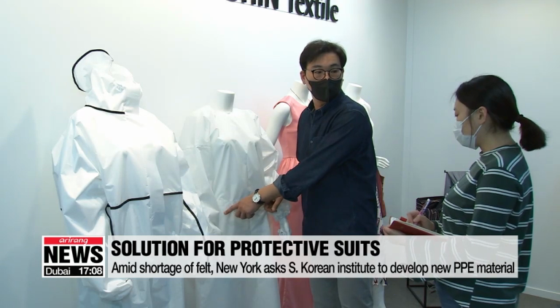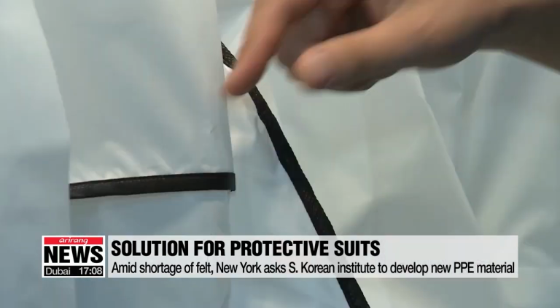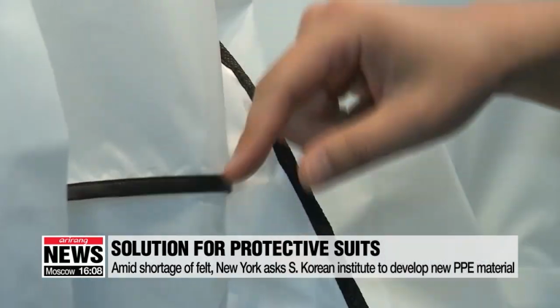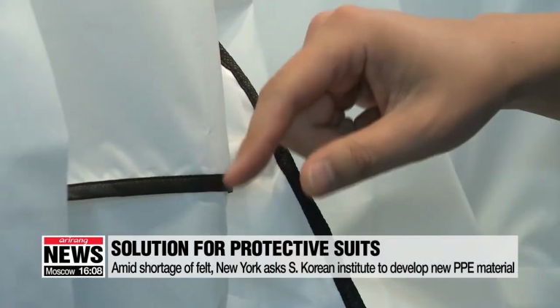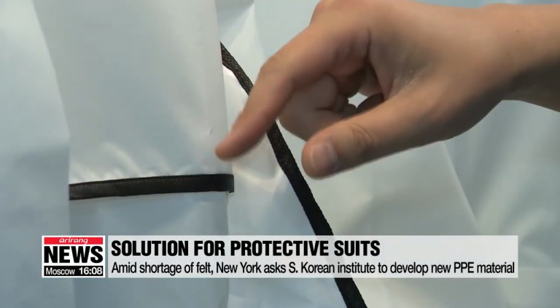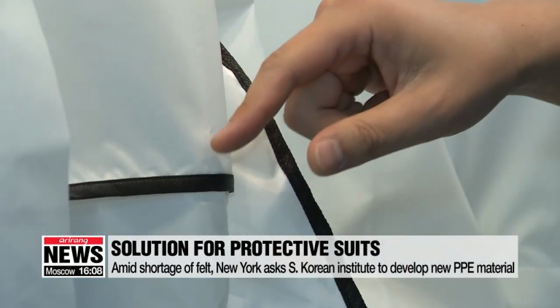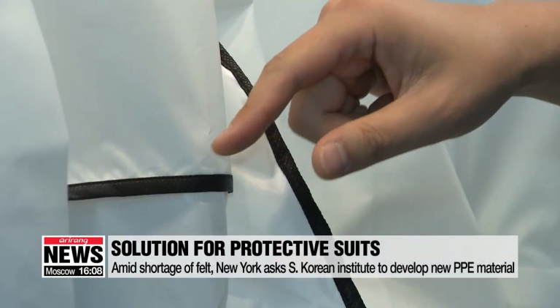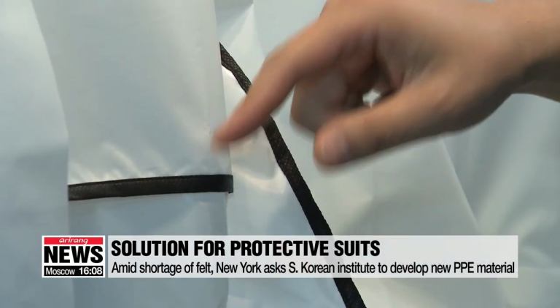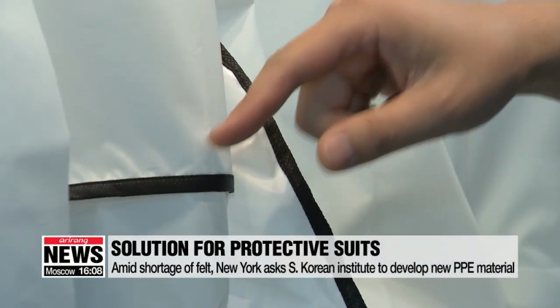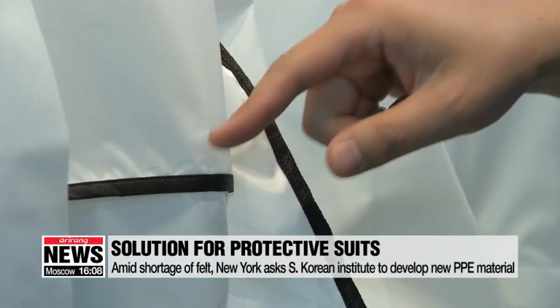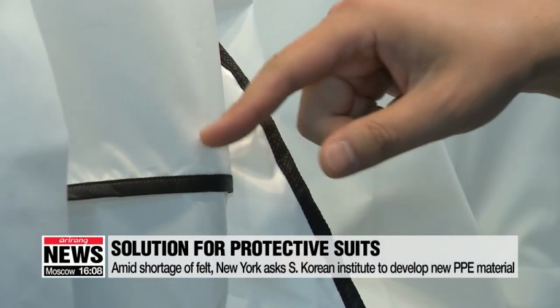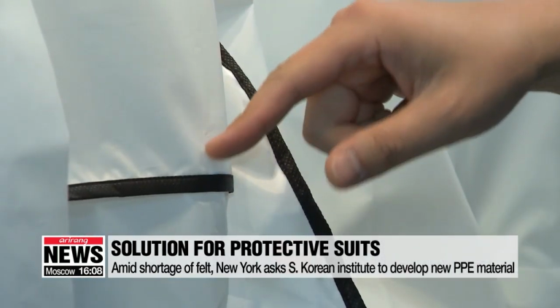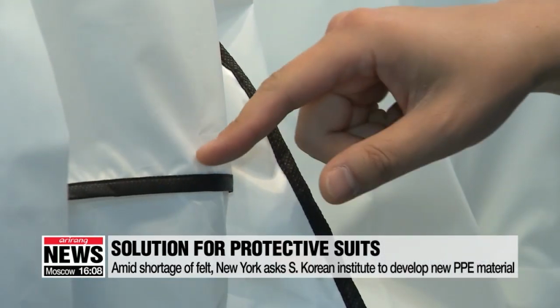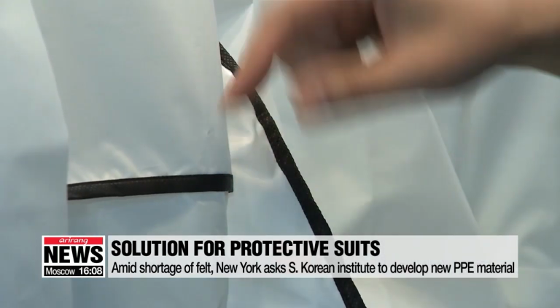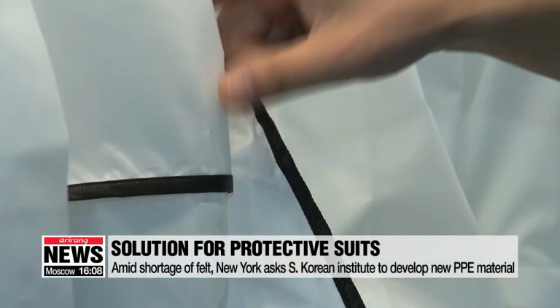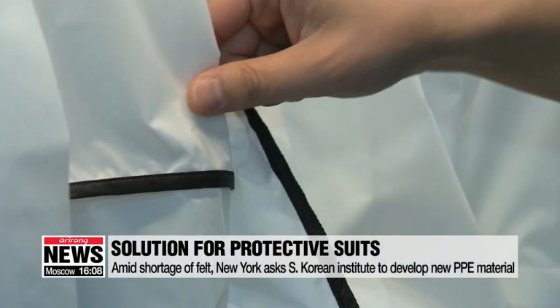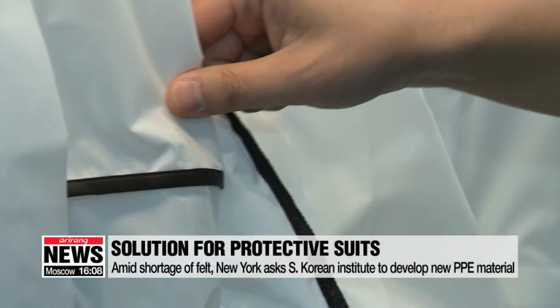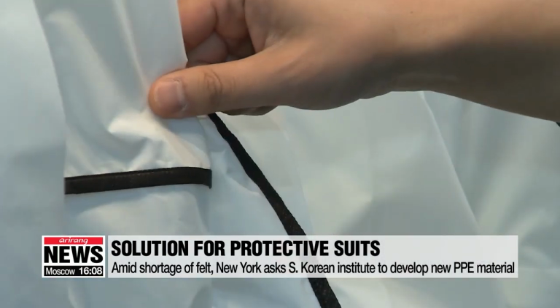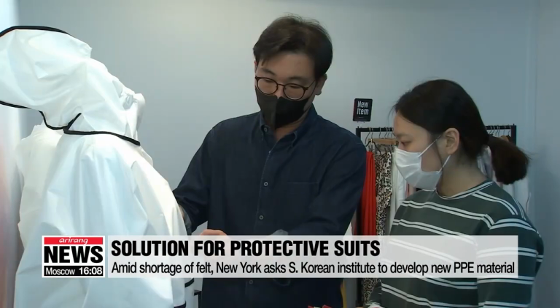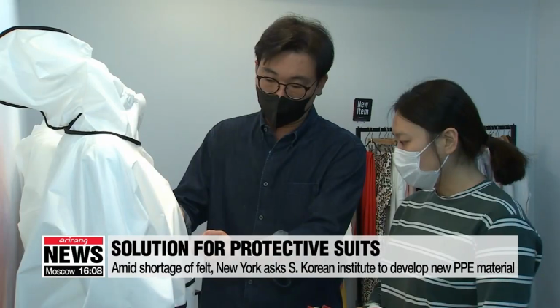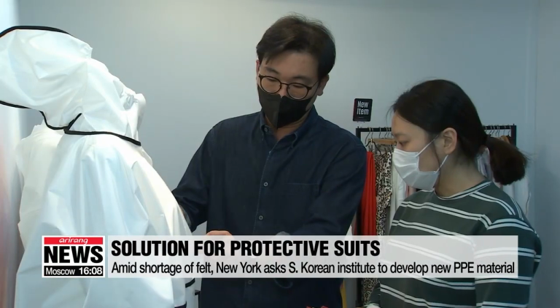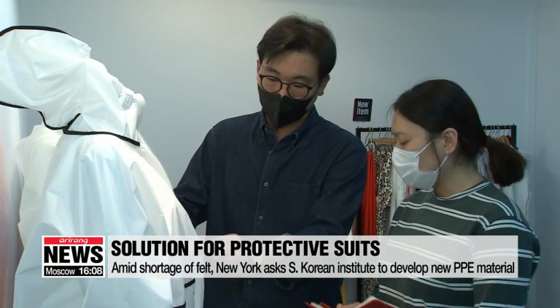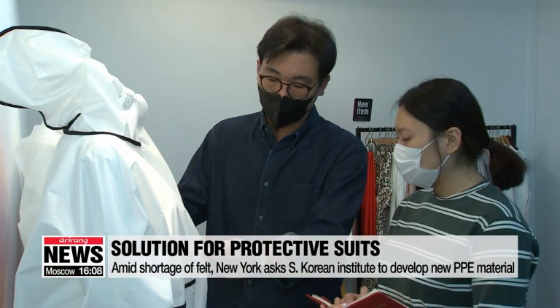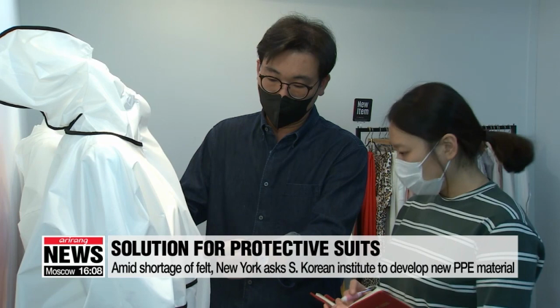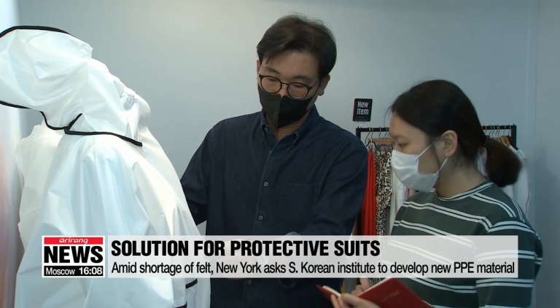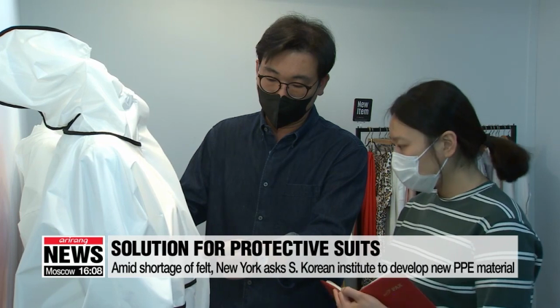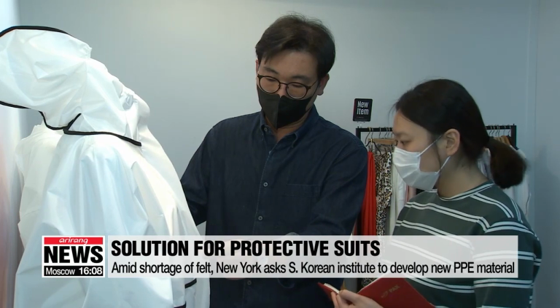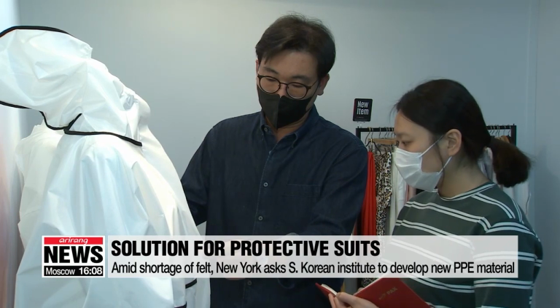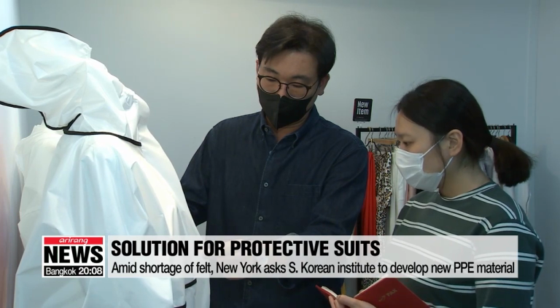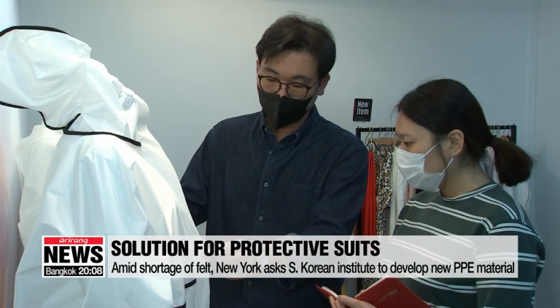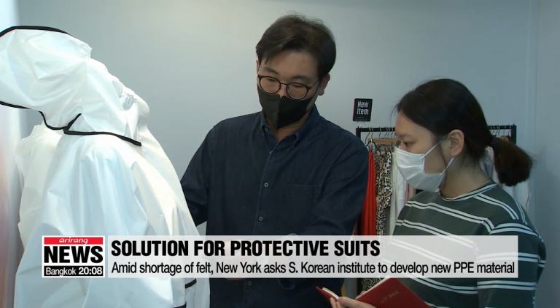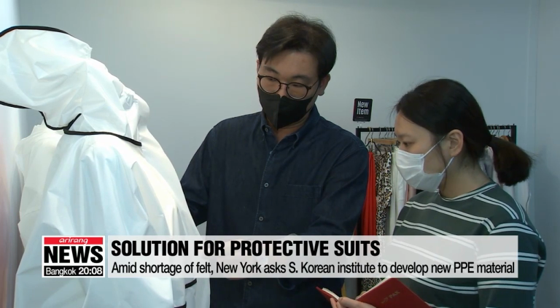To find a solution, New York called the Korea Dye and Finishing Technology Institute, or Dye Tech, for help.